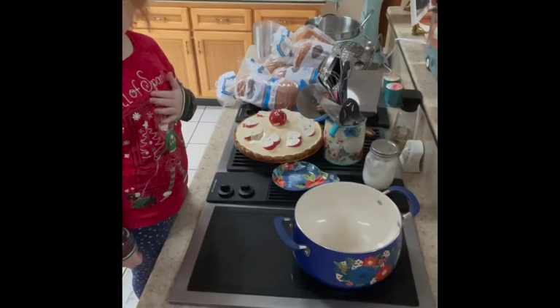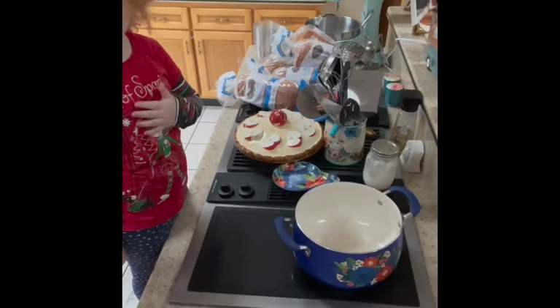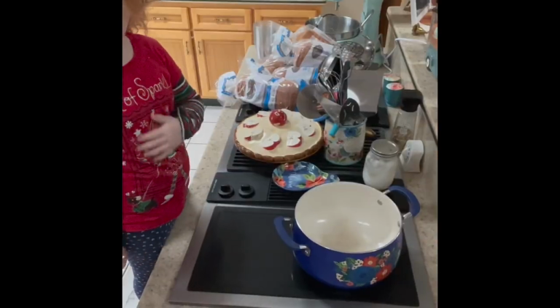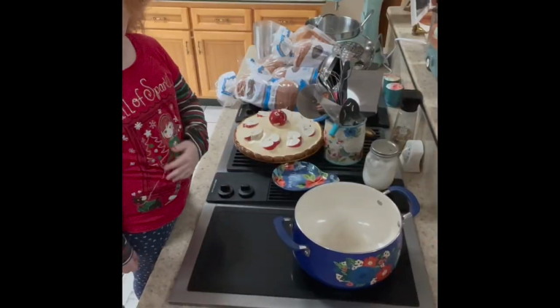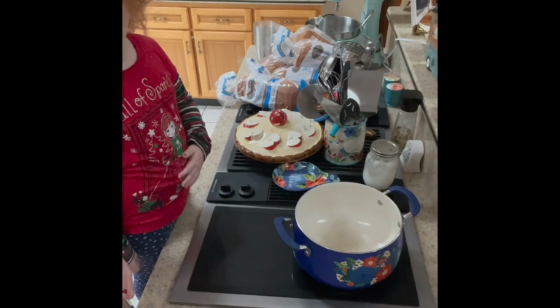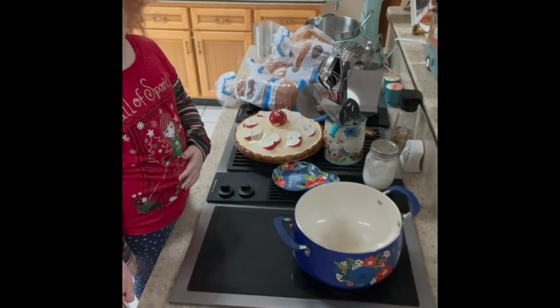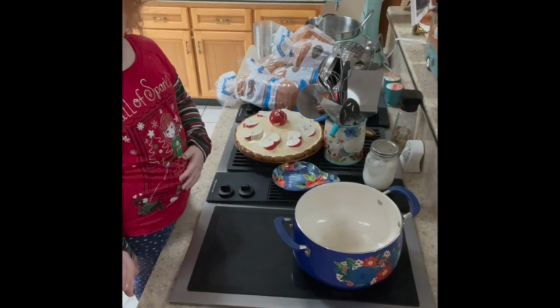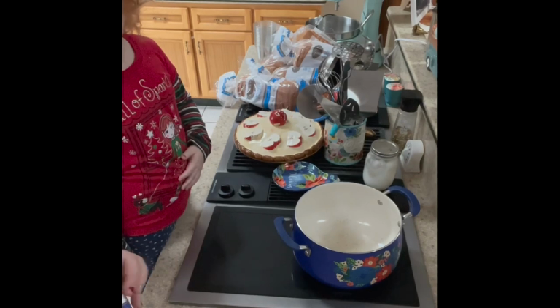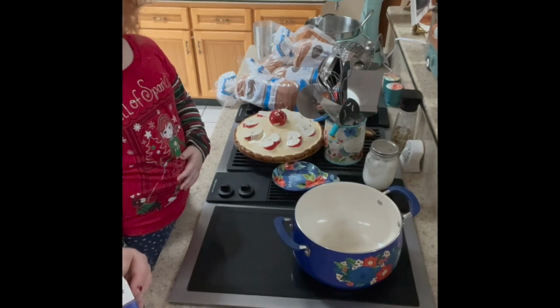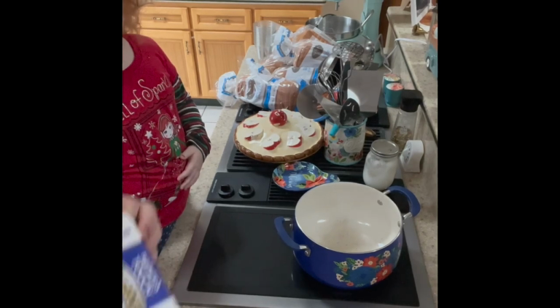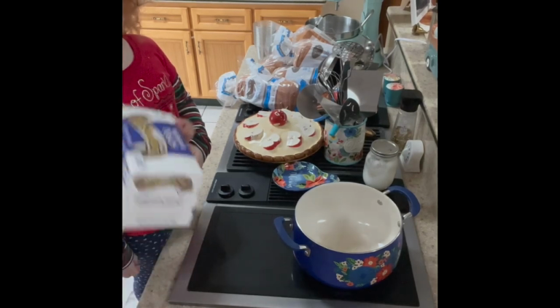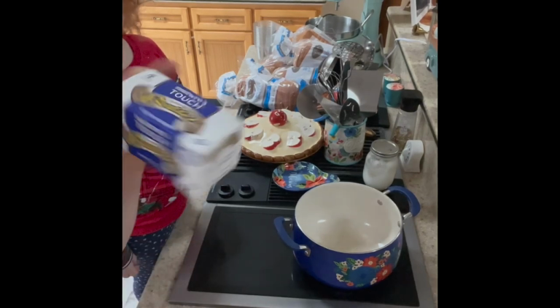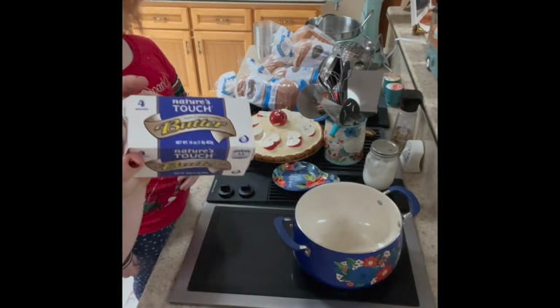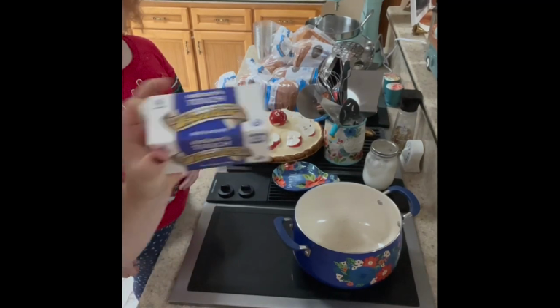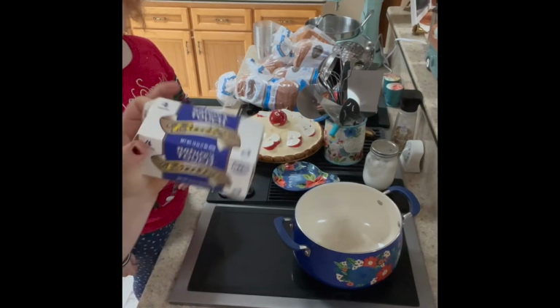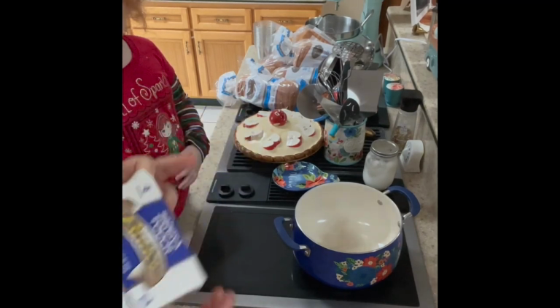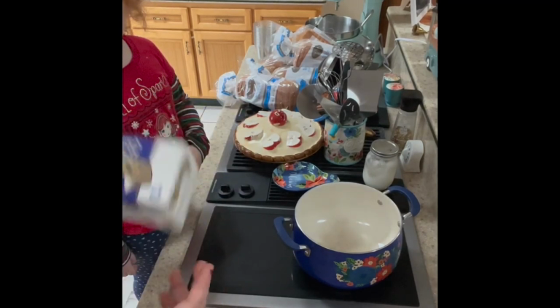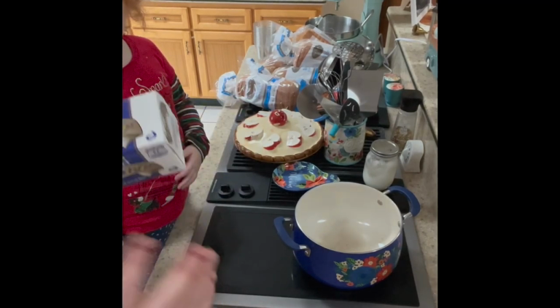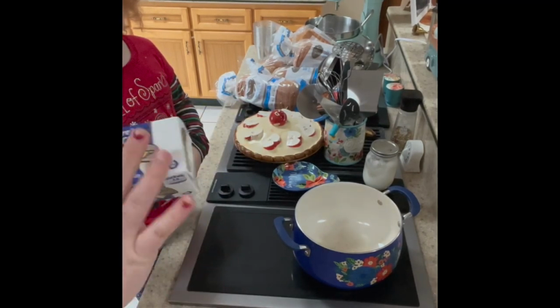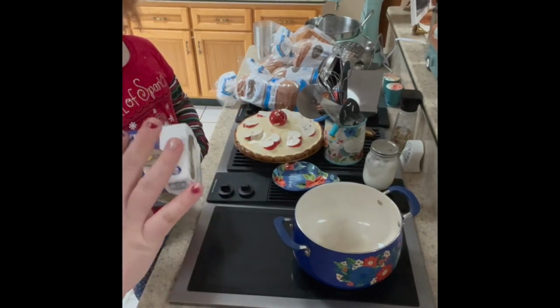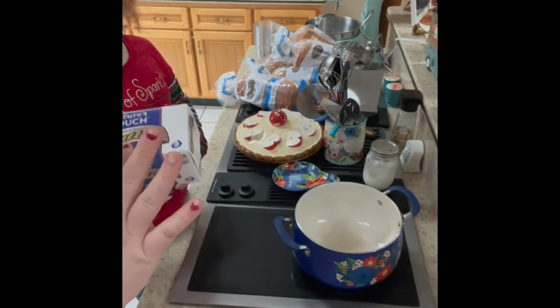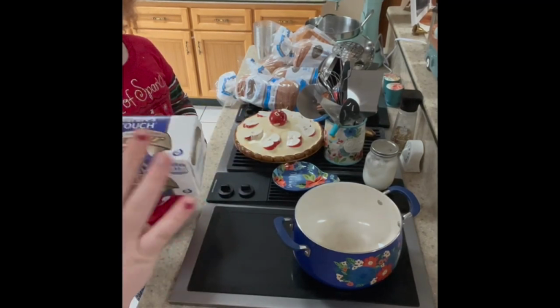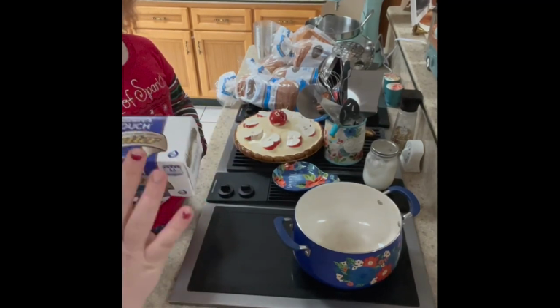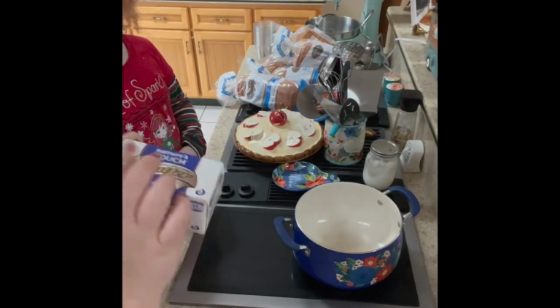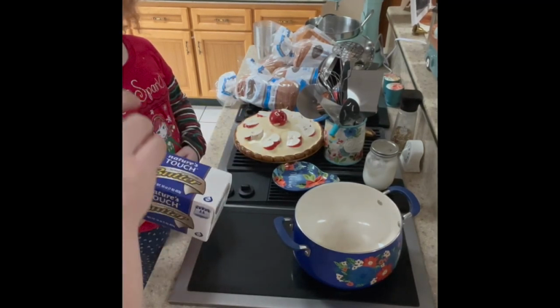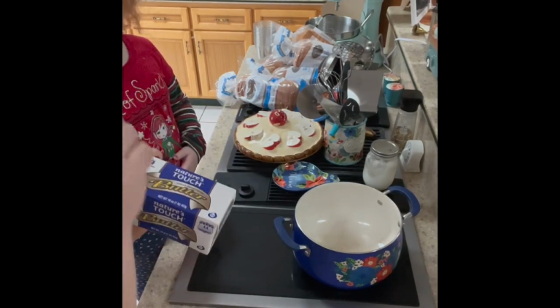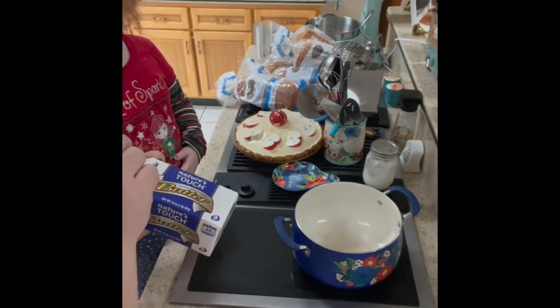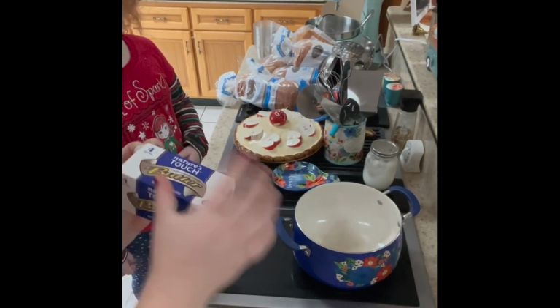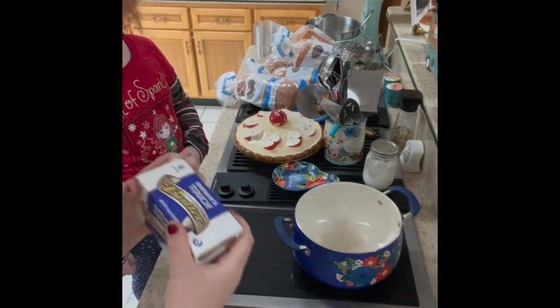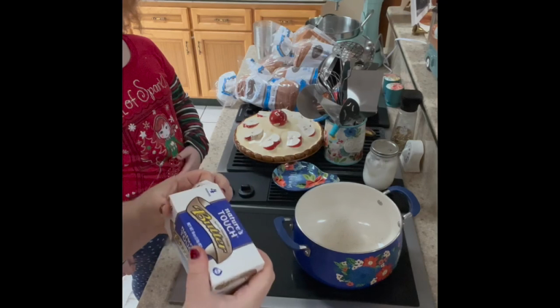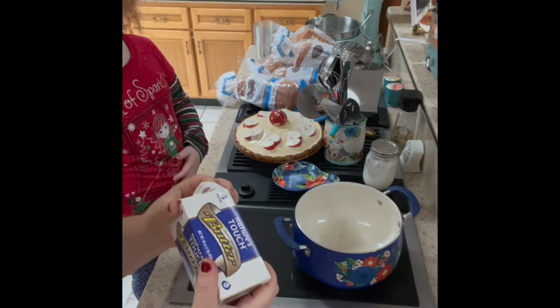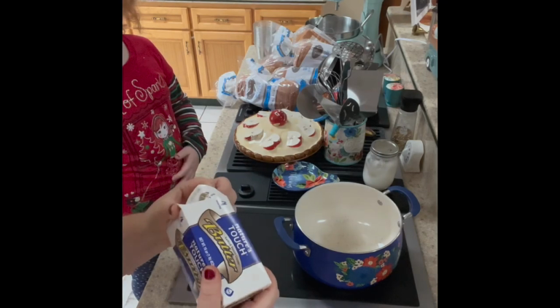We need one cup of butter, so we're going to melt down two sticks, because two sticks equal one cup of melted butter.